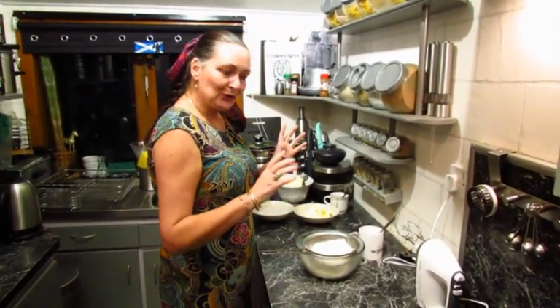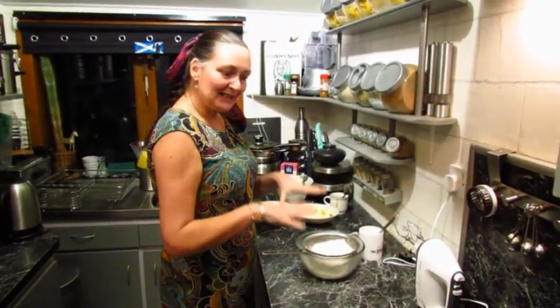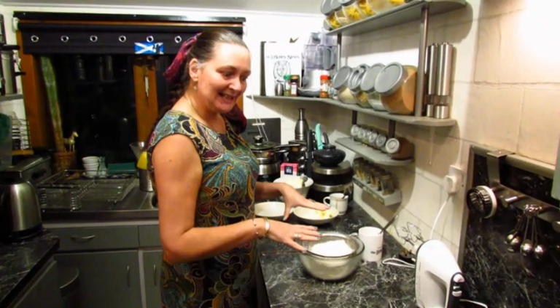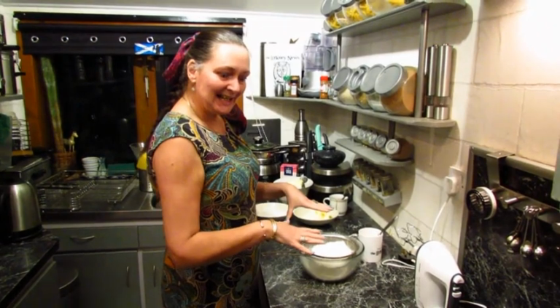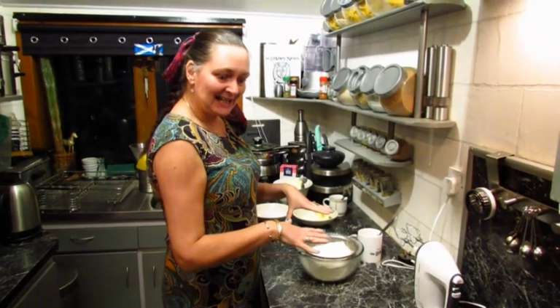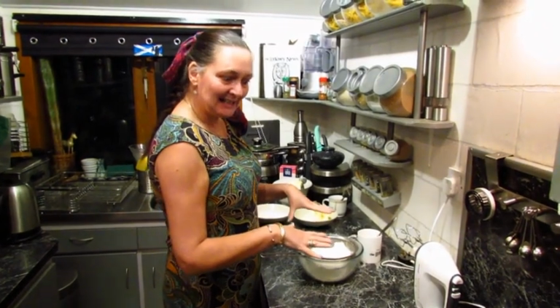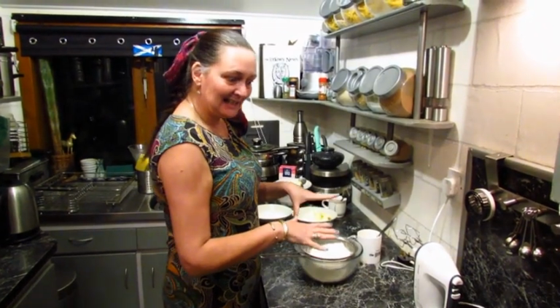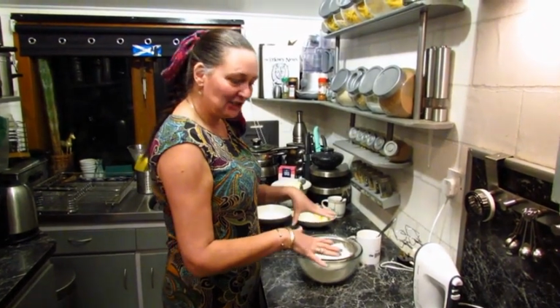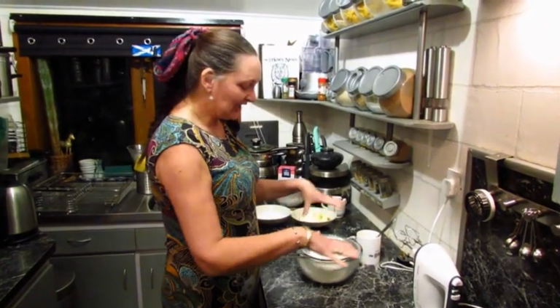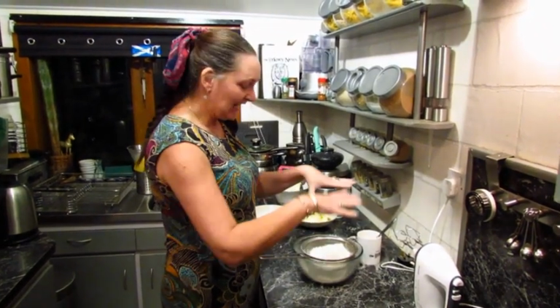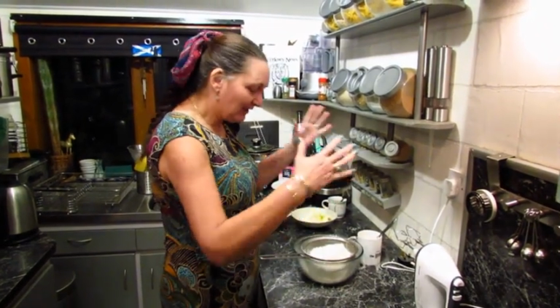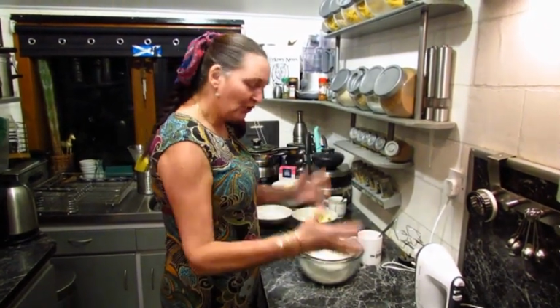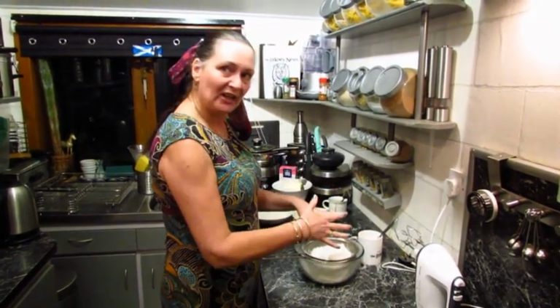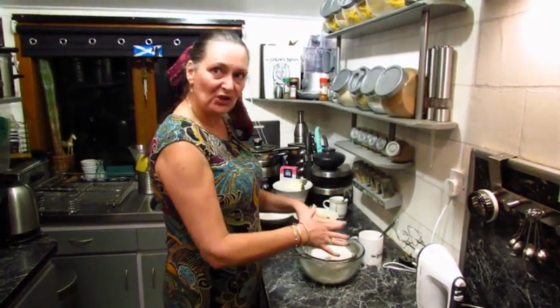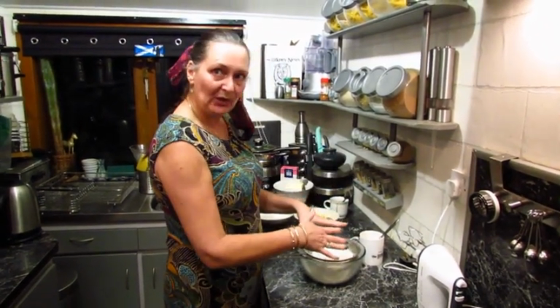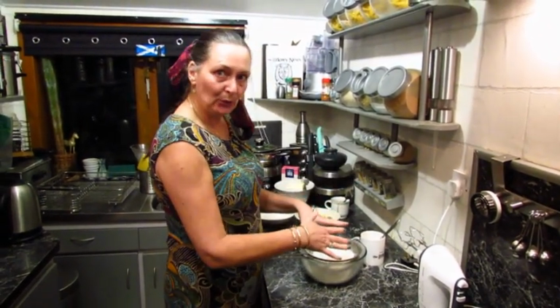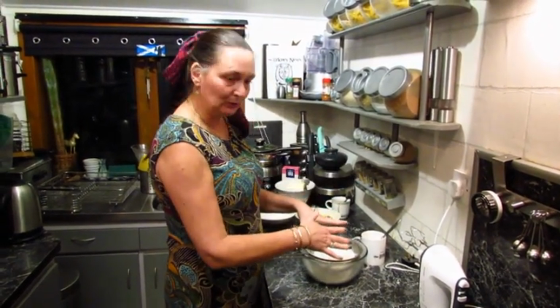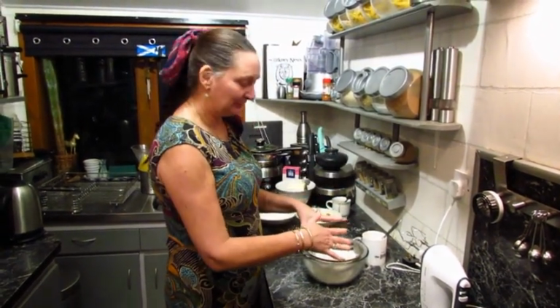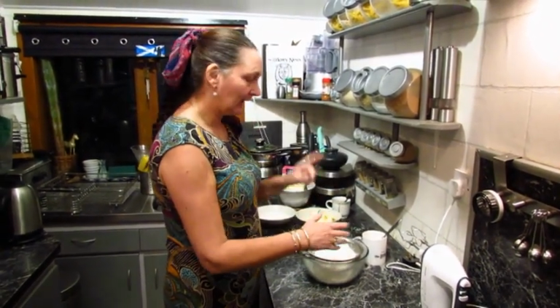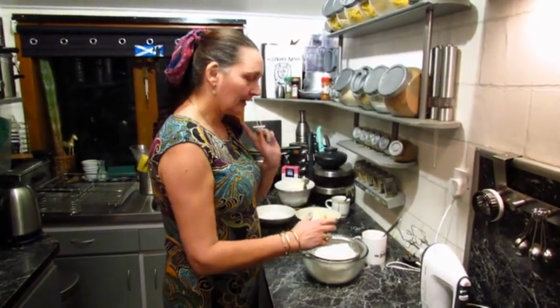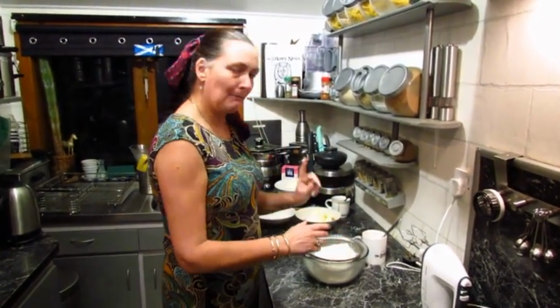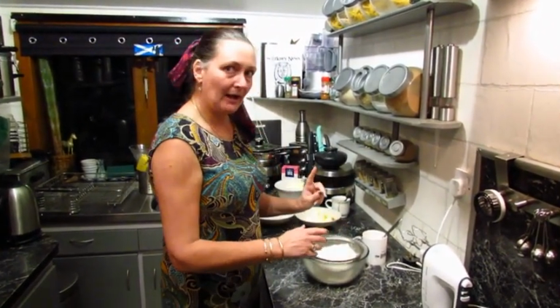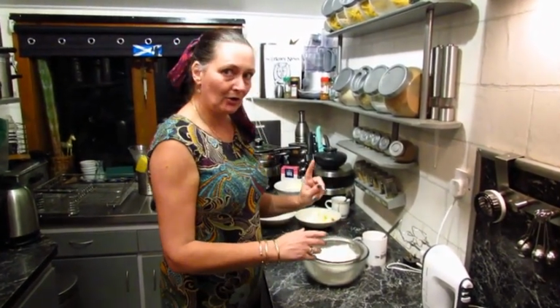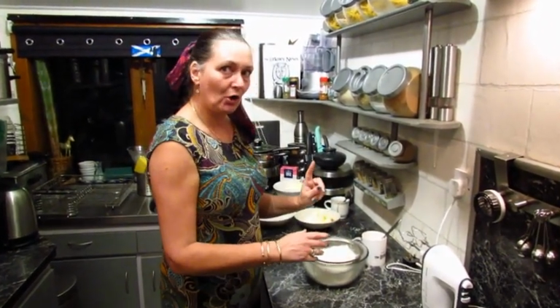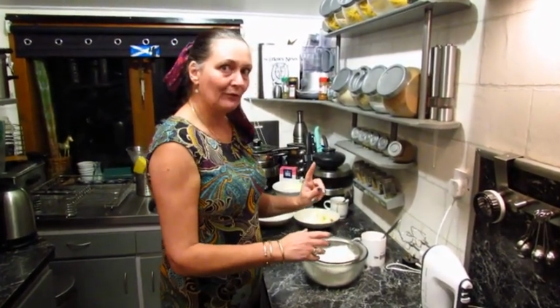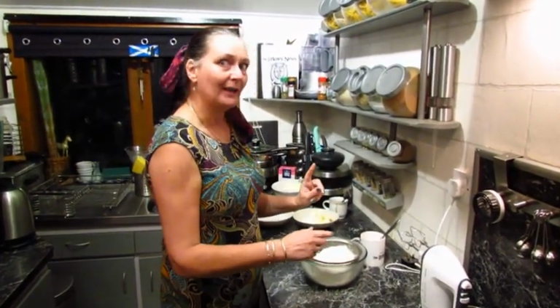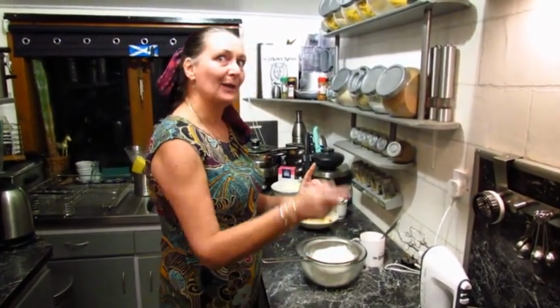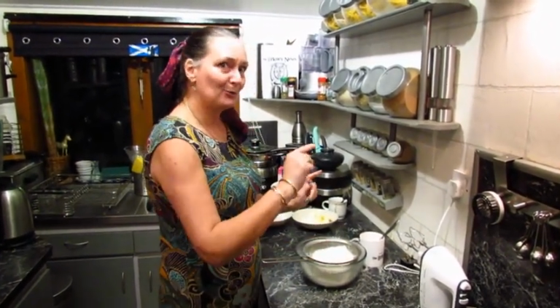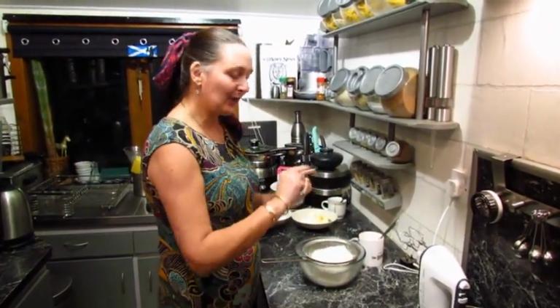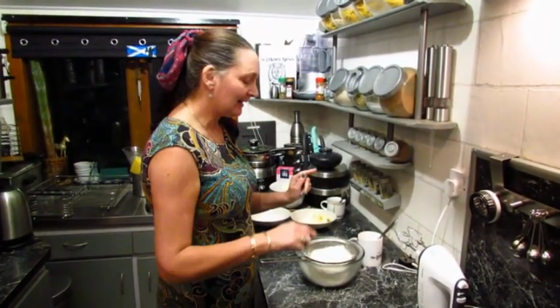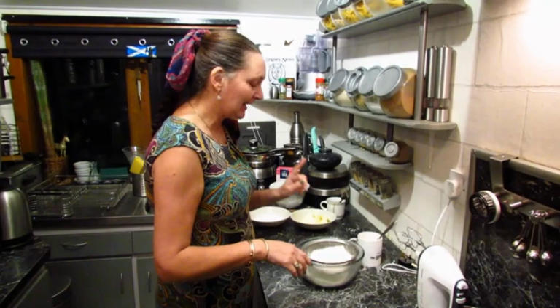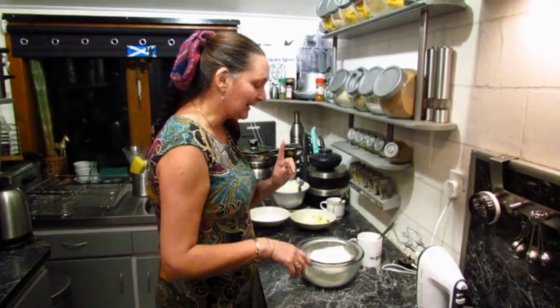So today it is literally everything going into the one bowl — bar your coffee mix, you put that in at the end.